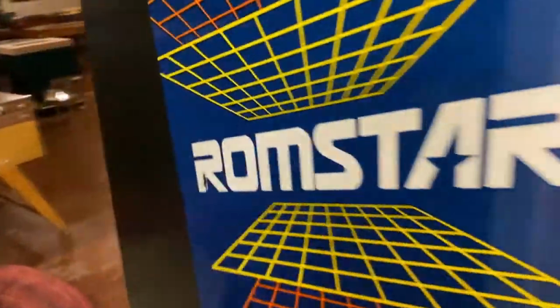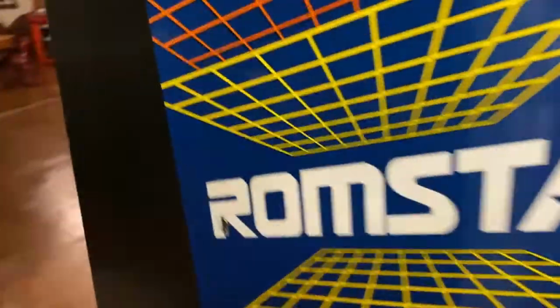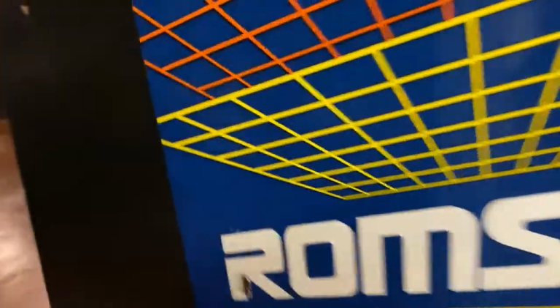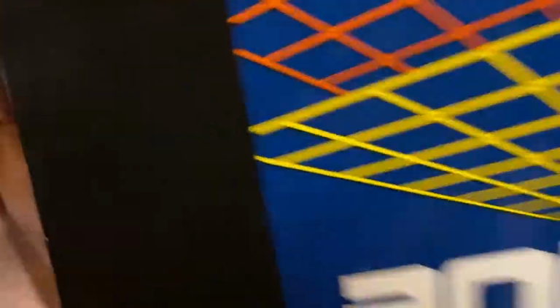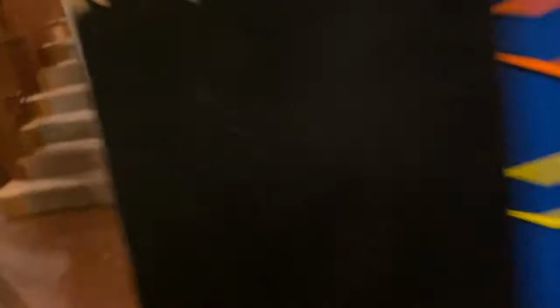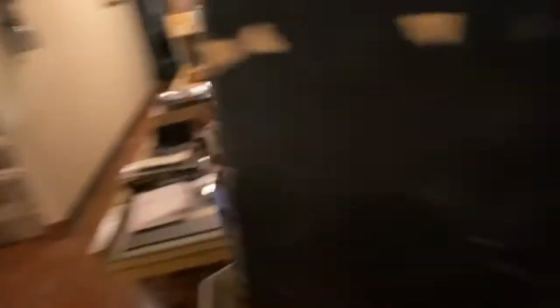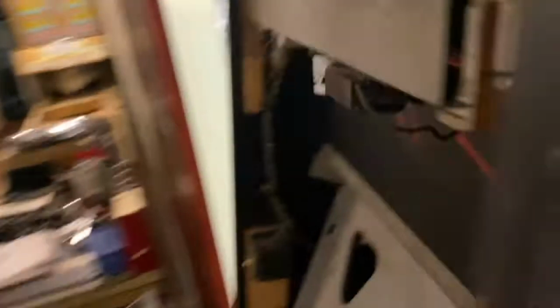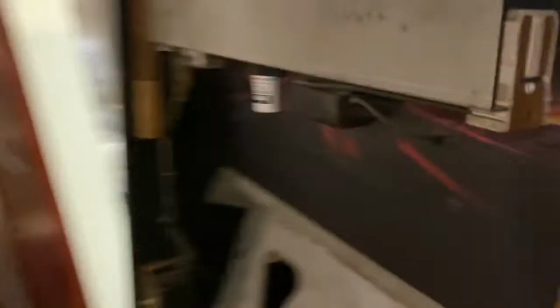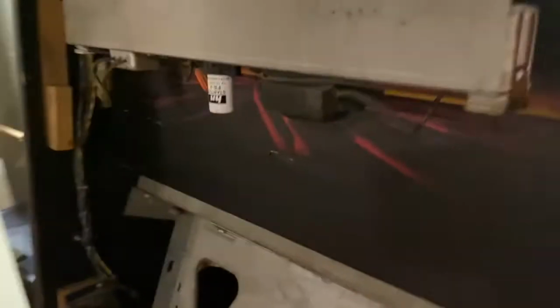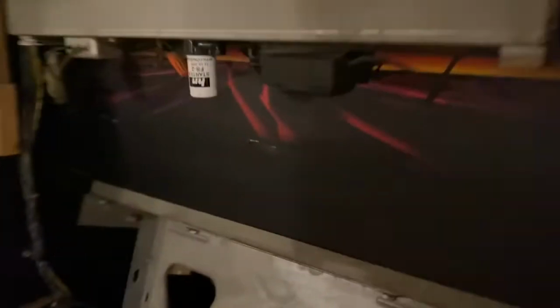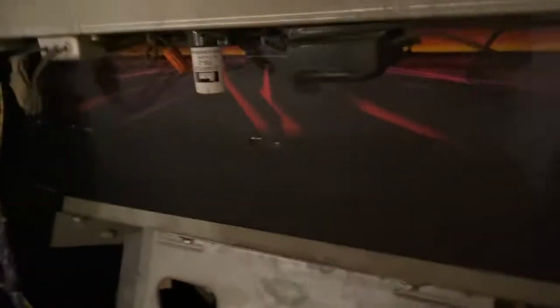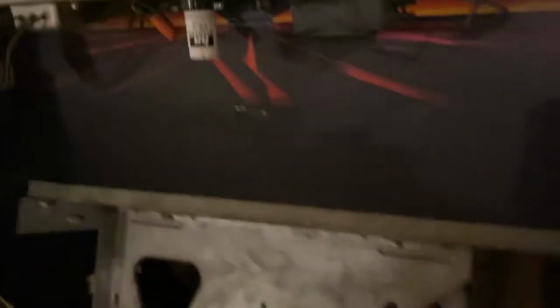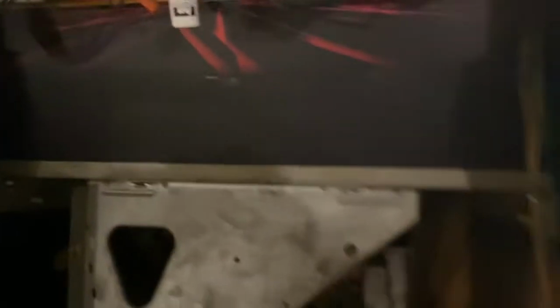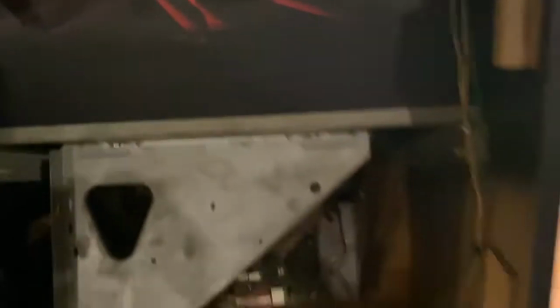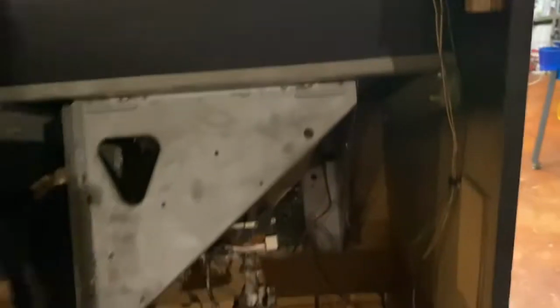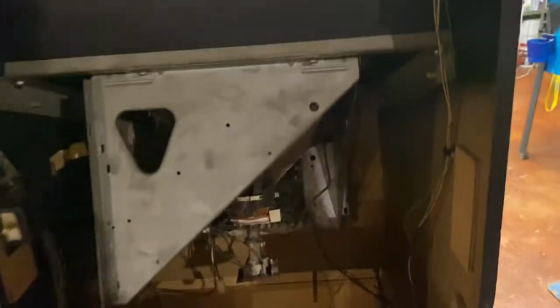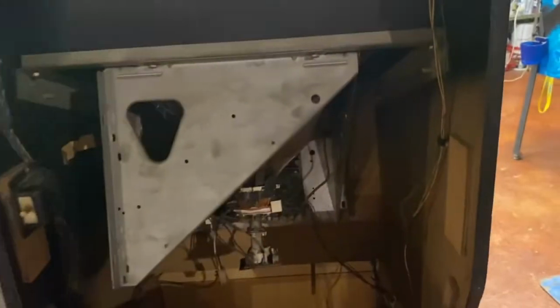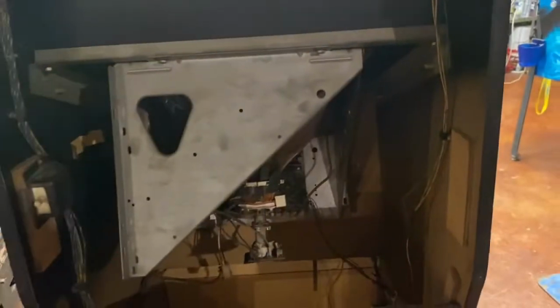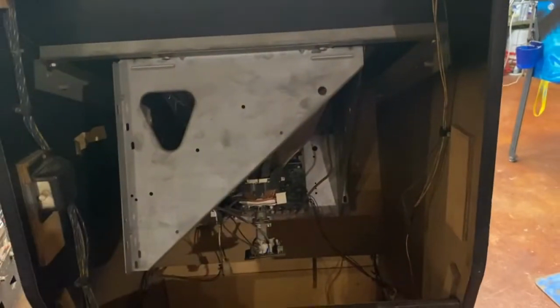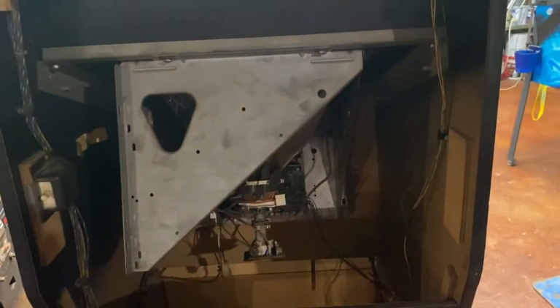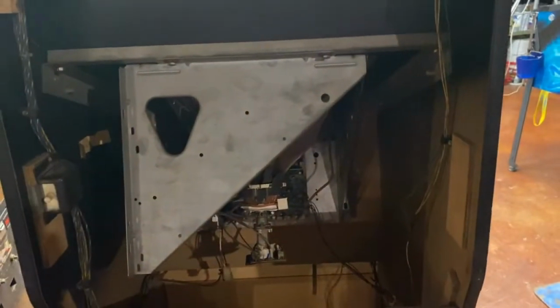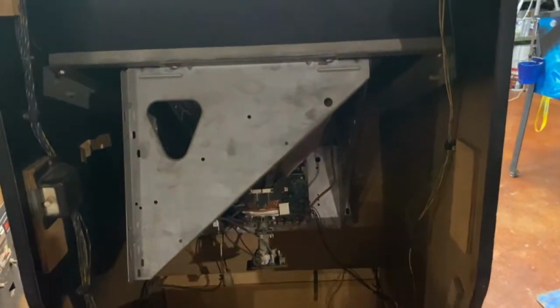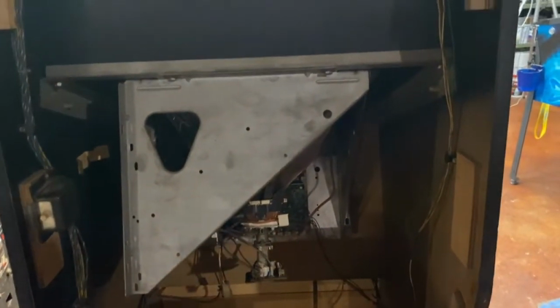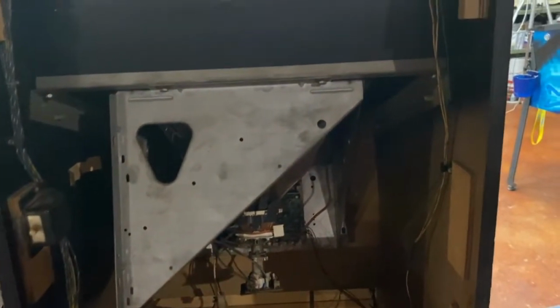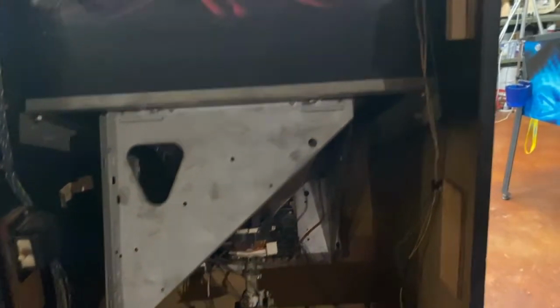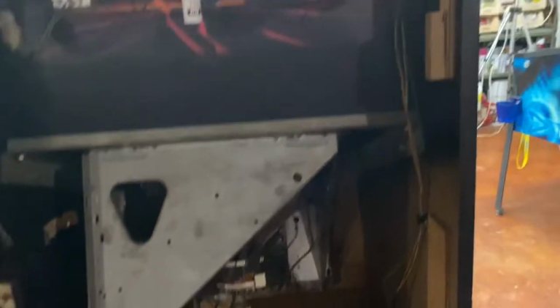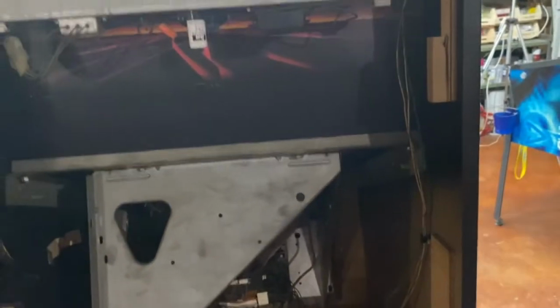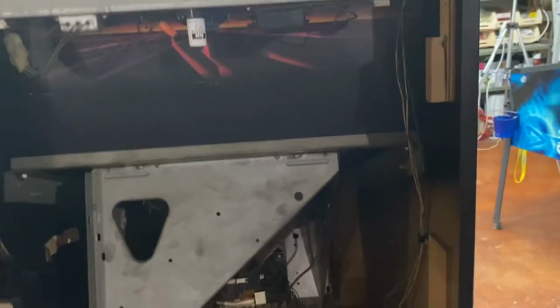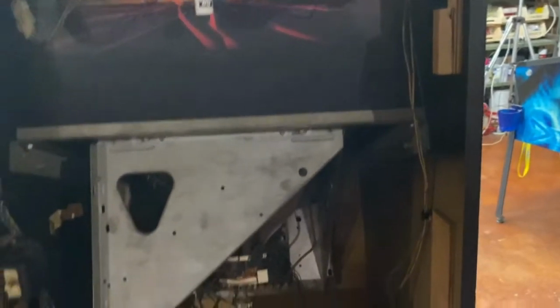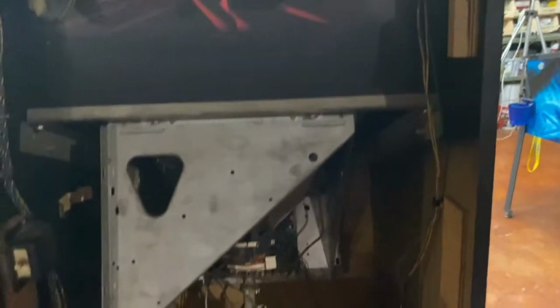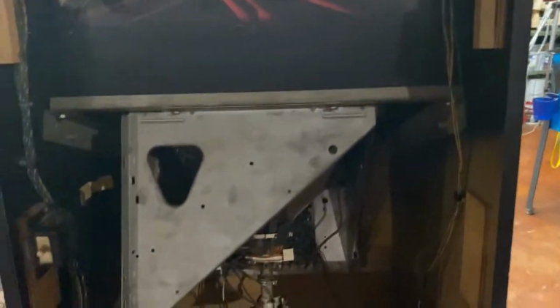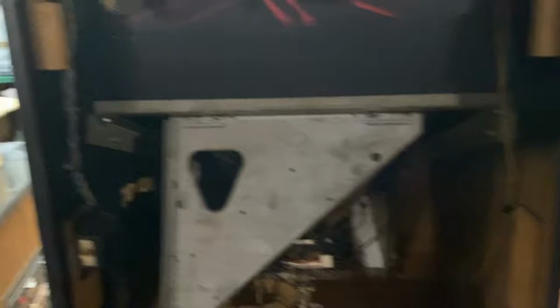Let's move around to the back — I've got both the back covers off, there's an upper and a lower cover.